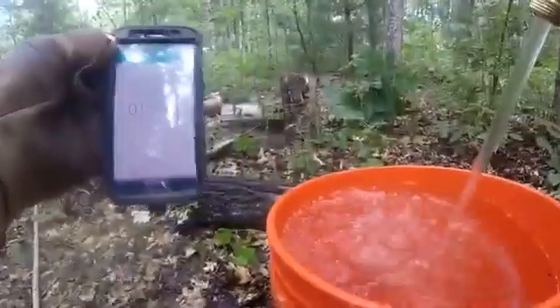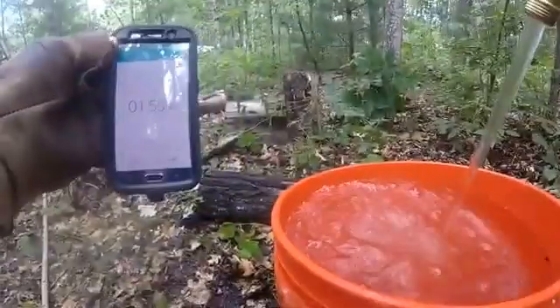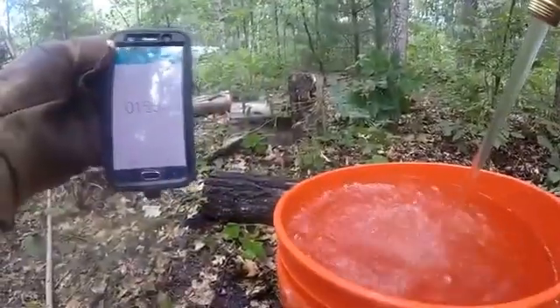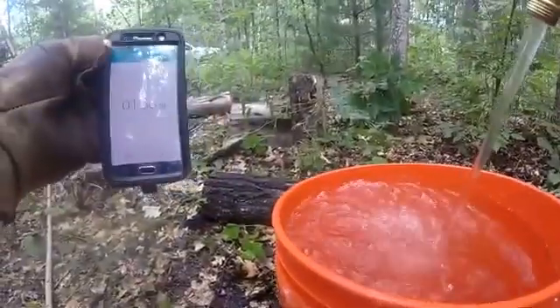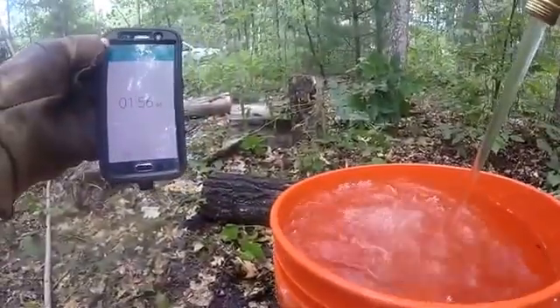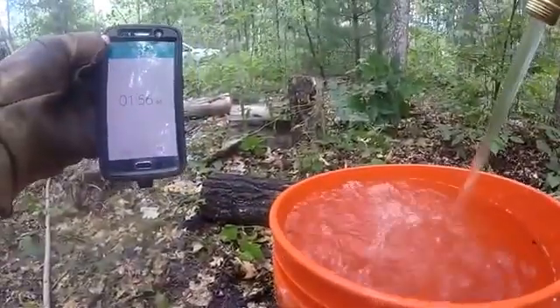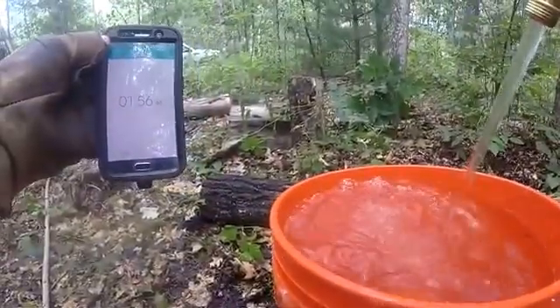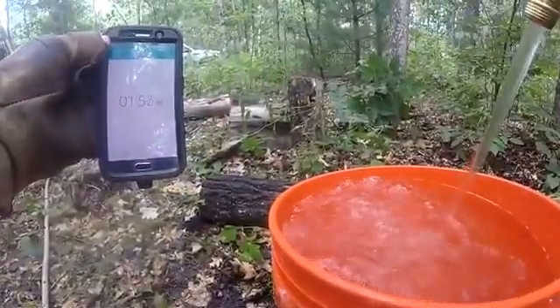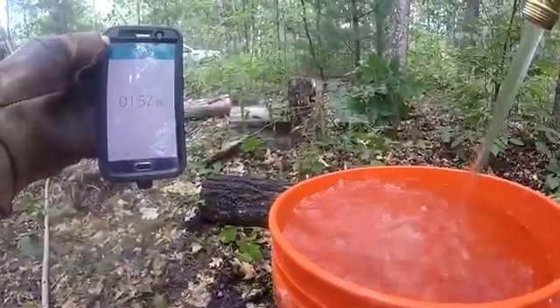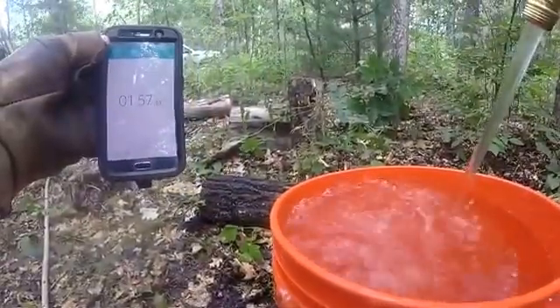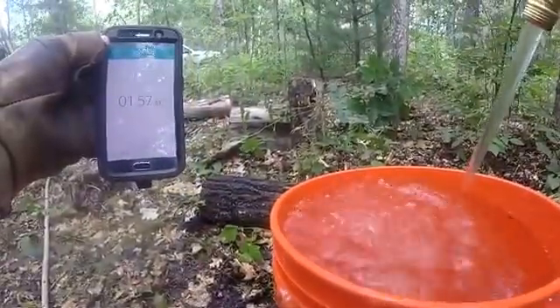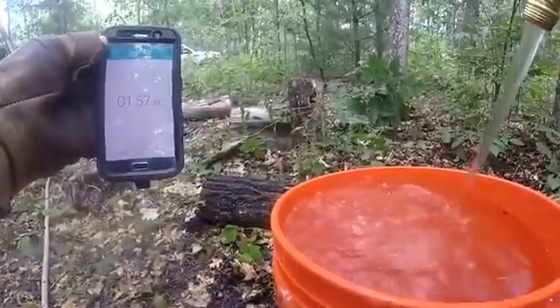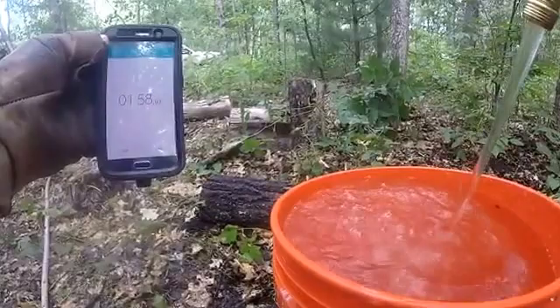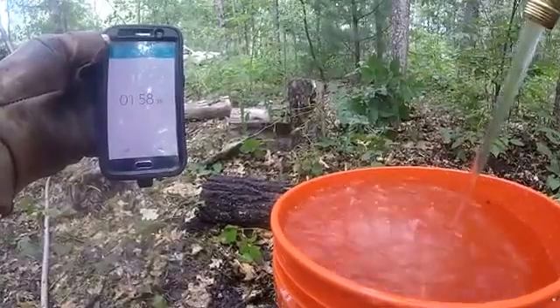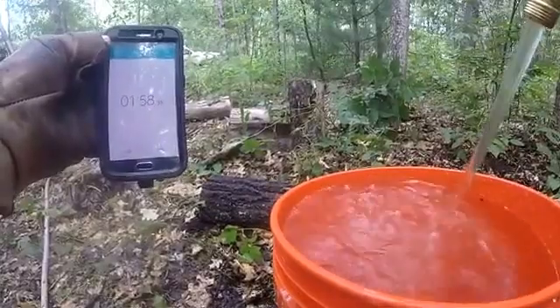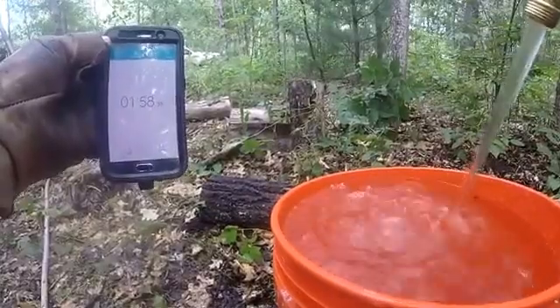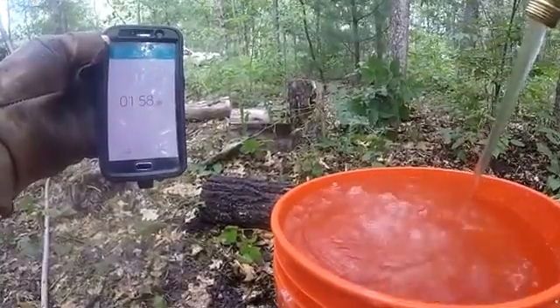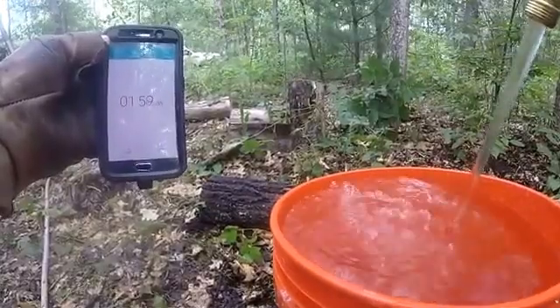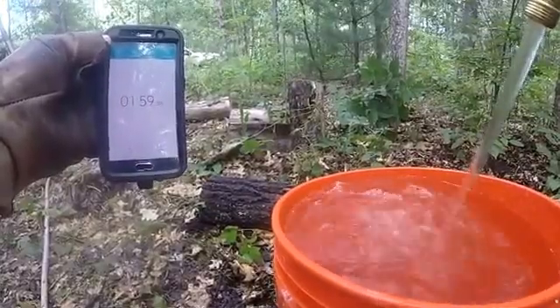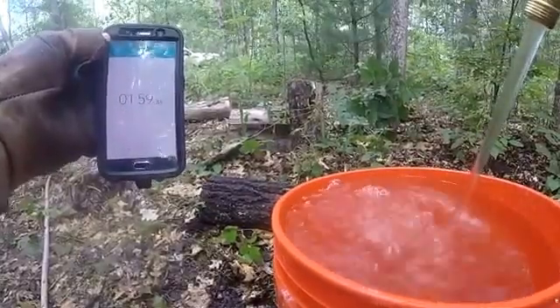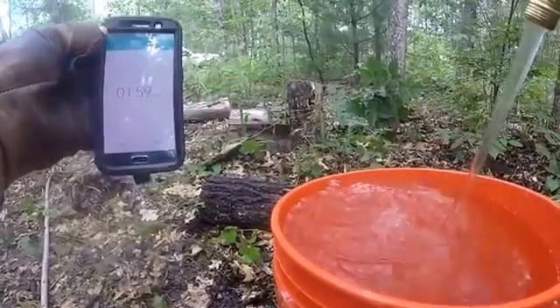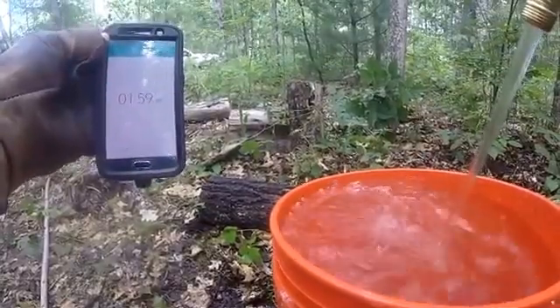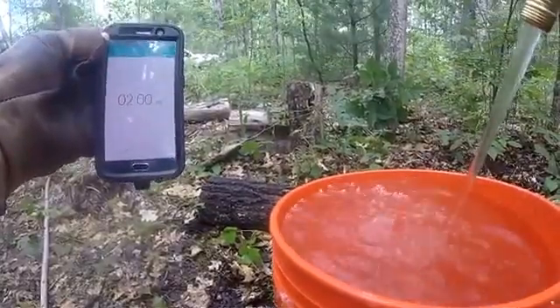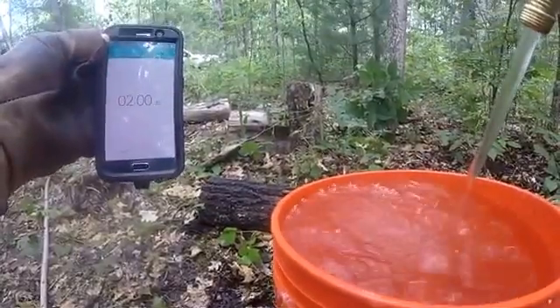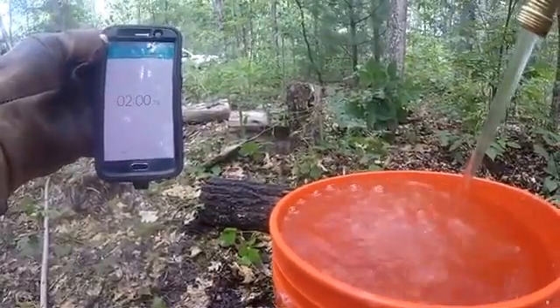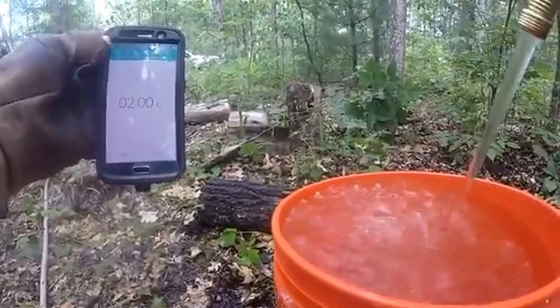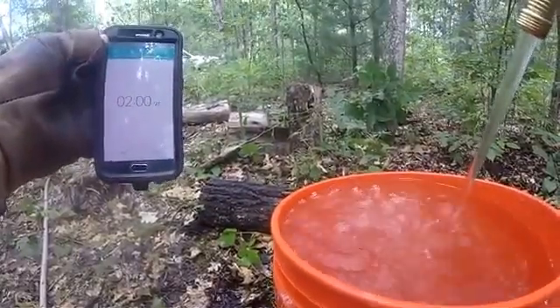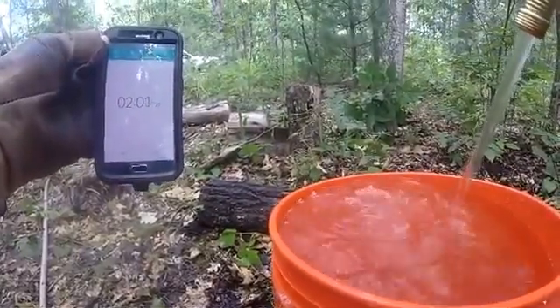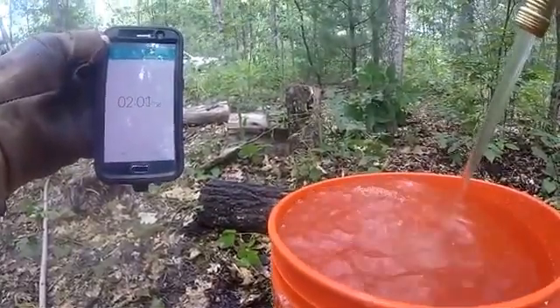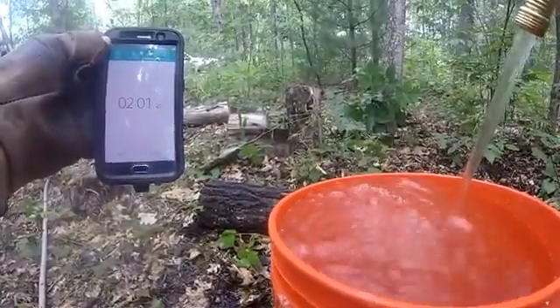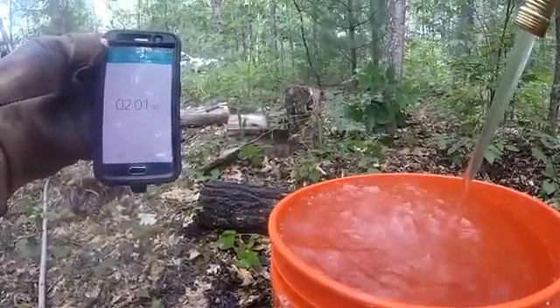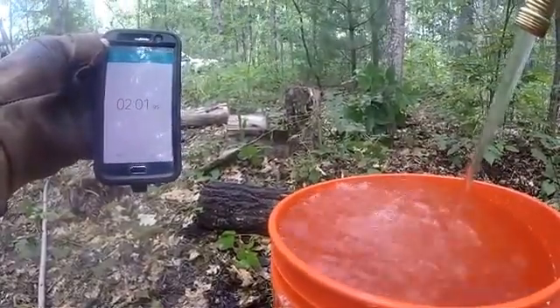It takes just under two minutes to fill up a five-gallon bucket, so I think the flow rate is pretty good.